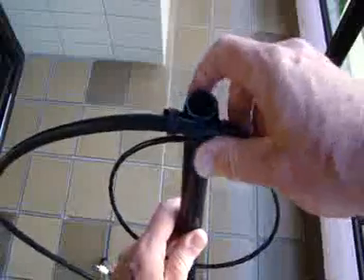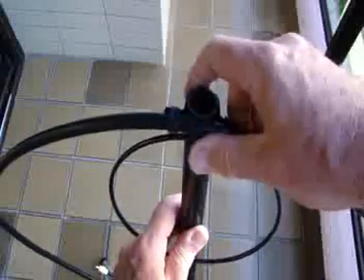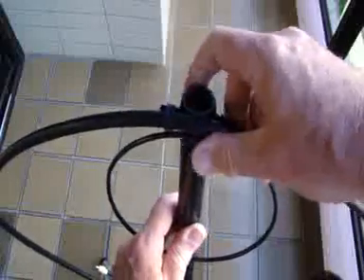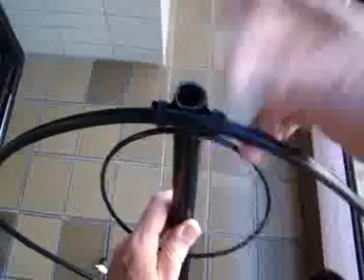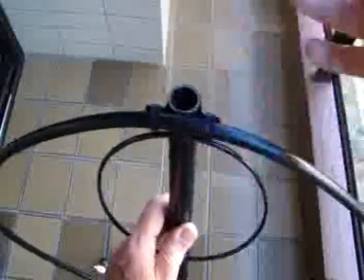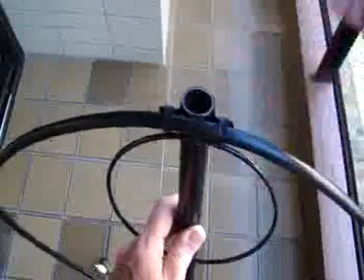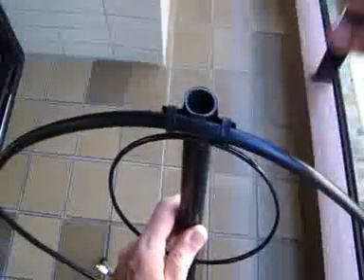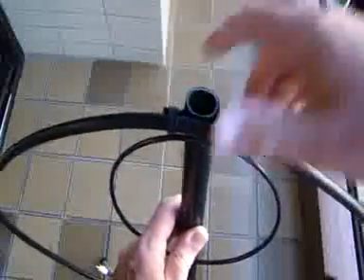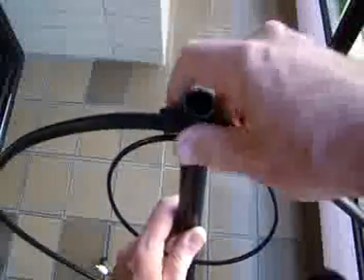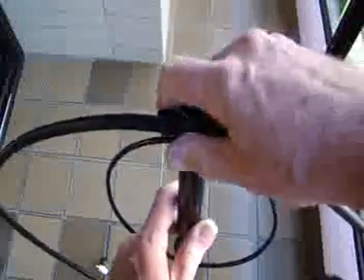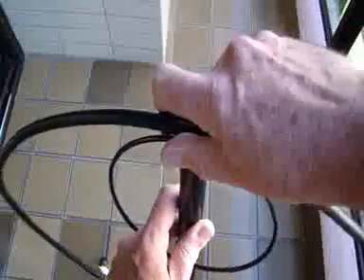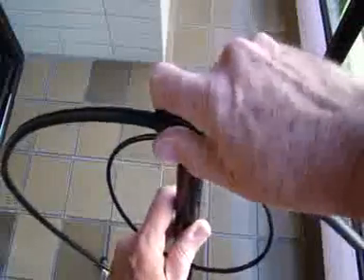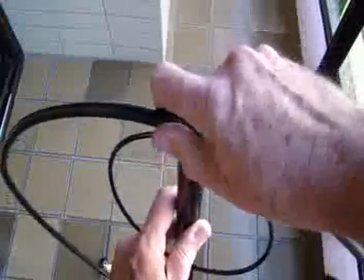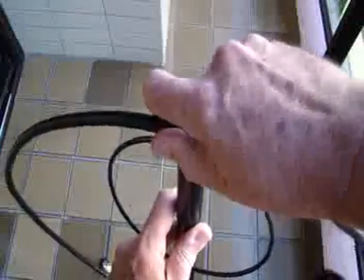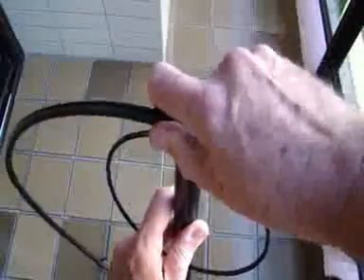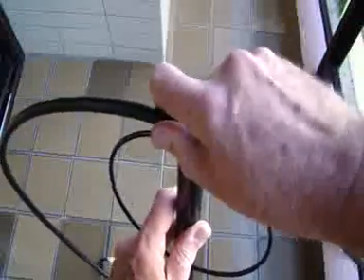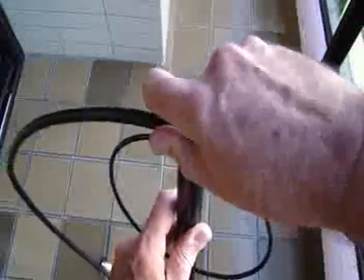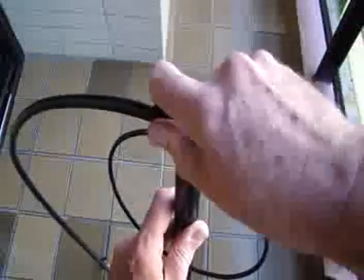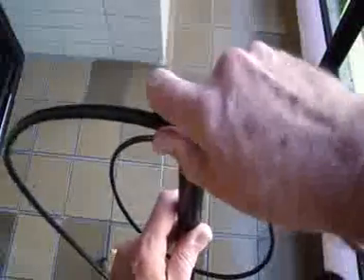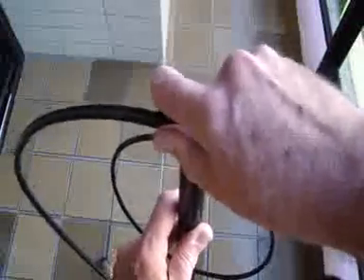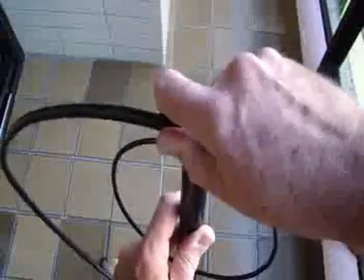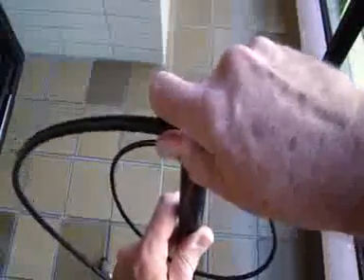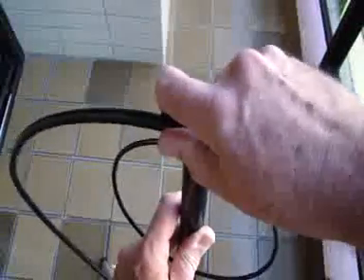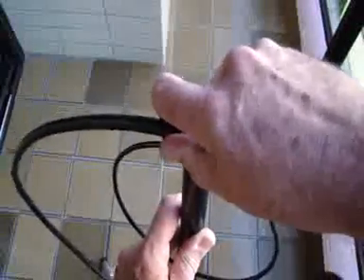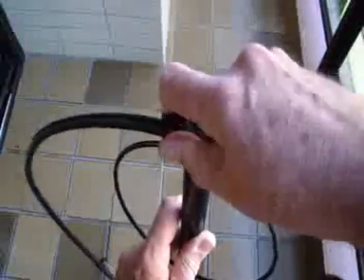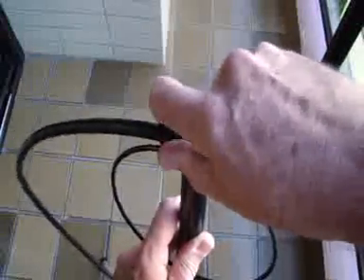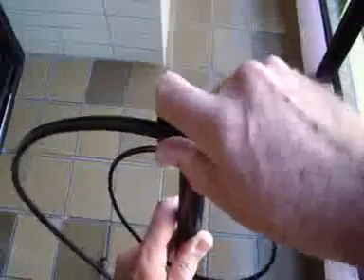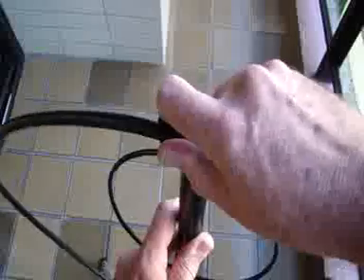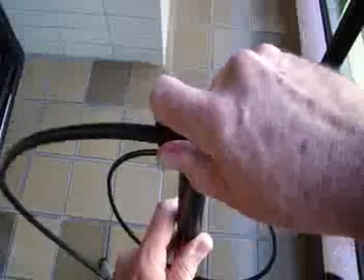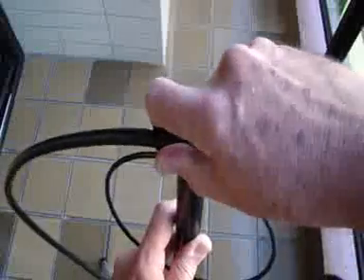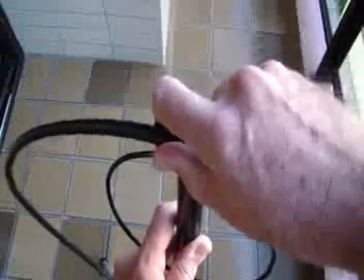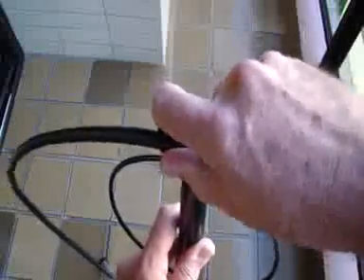To take it off, you only need to do this — pressing upward.